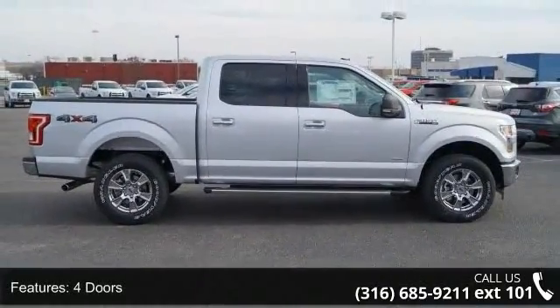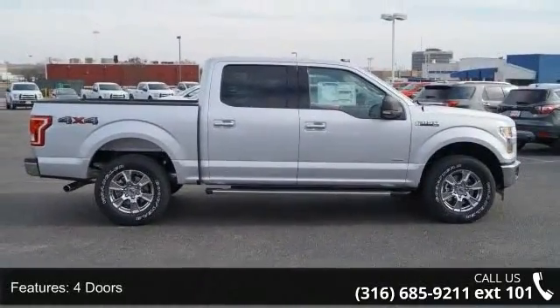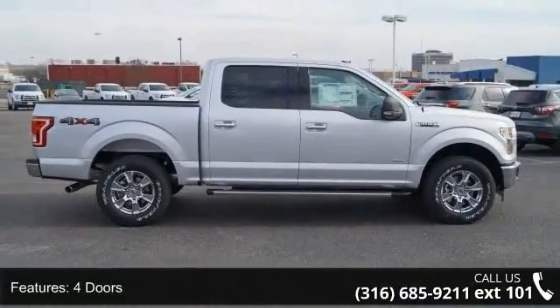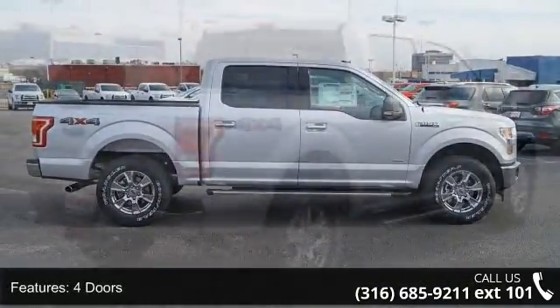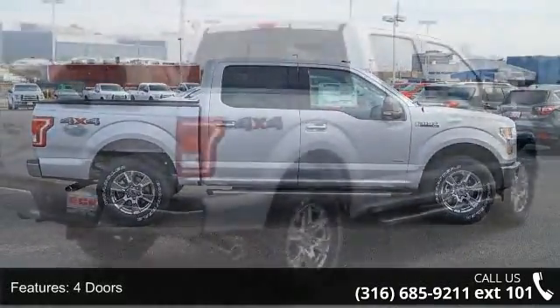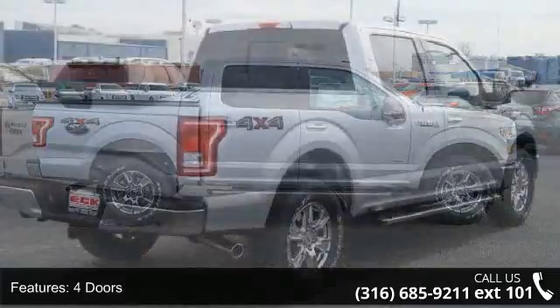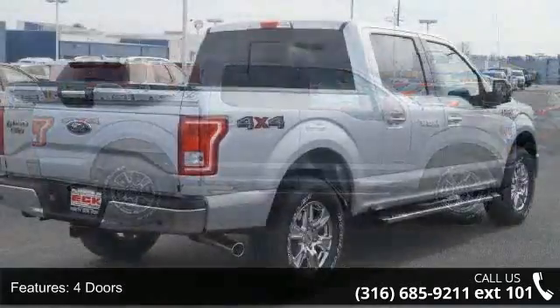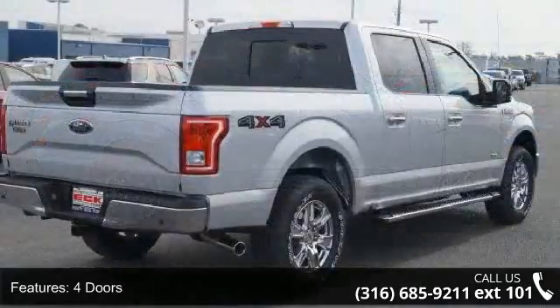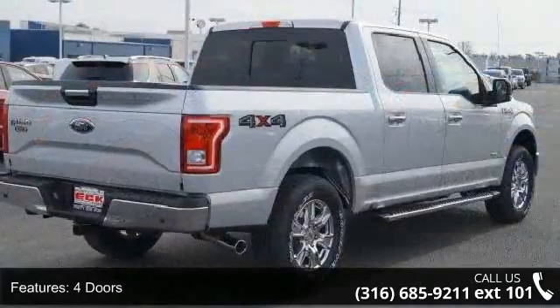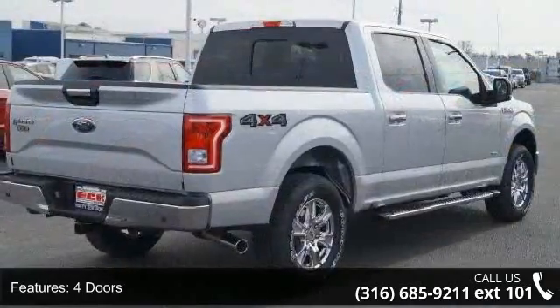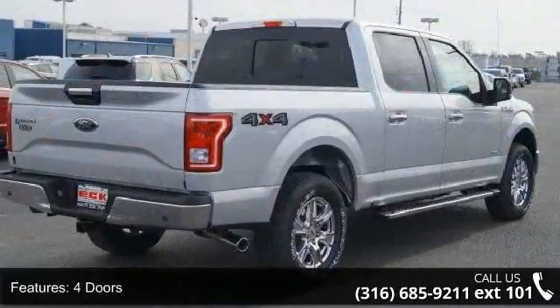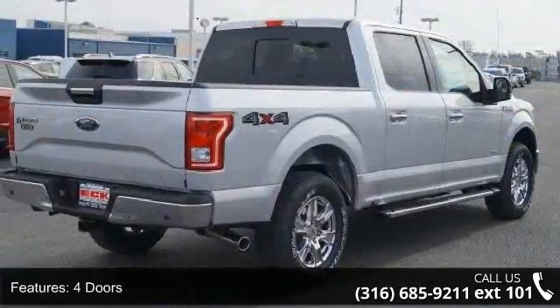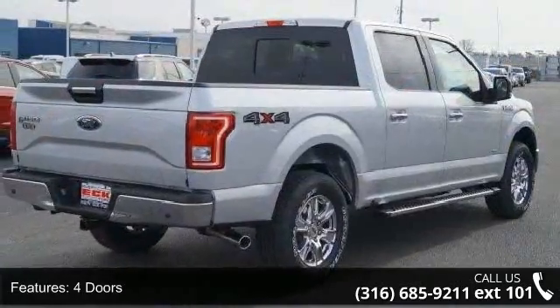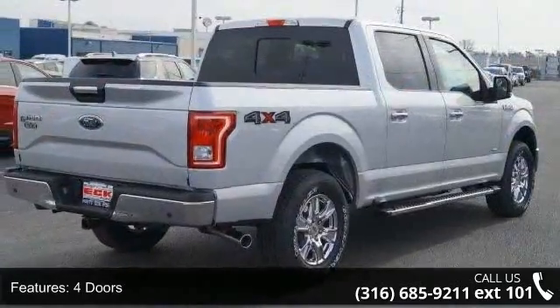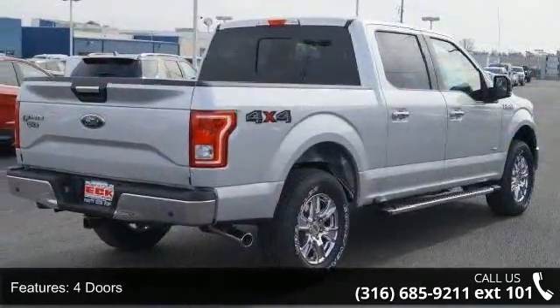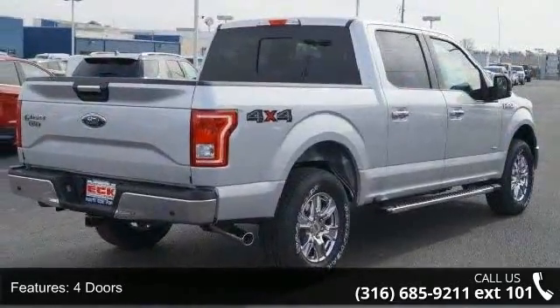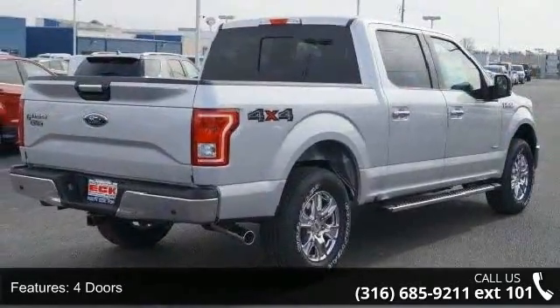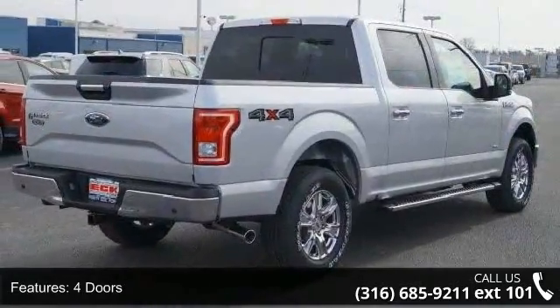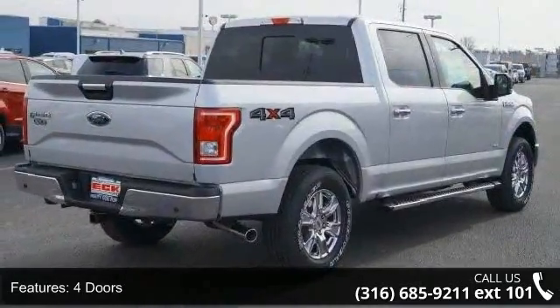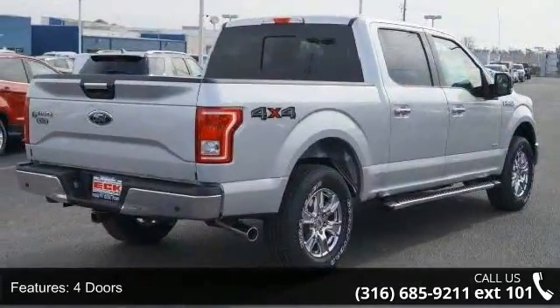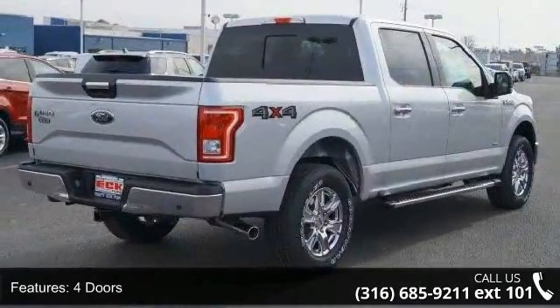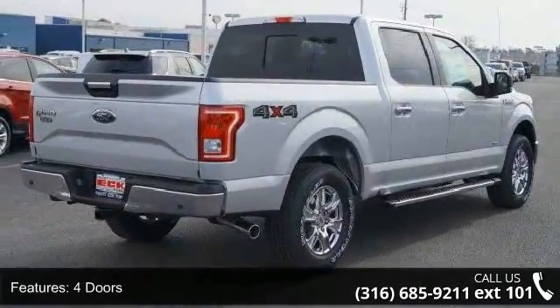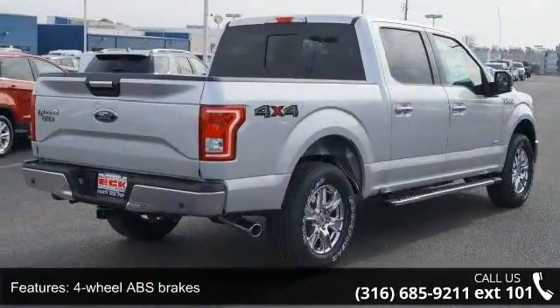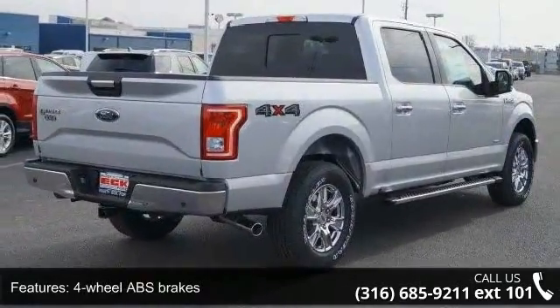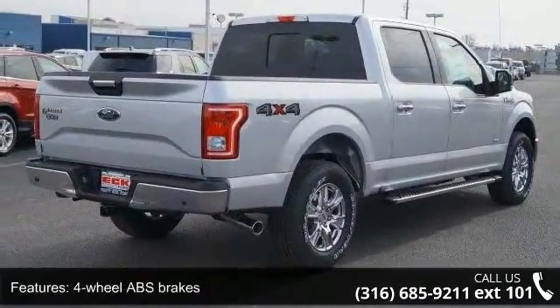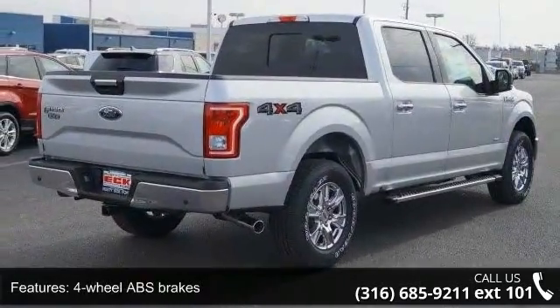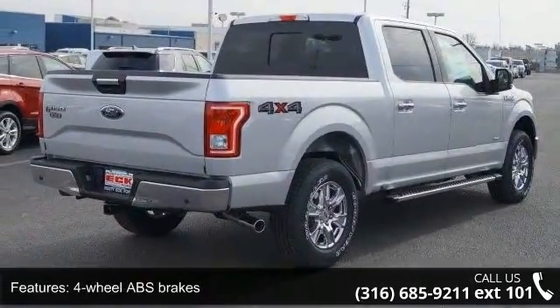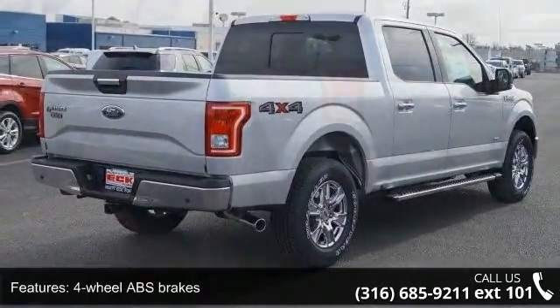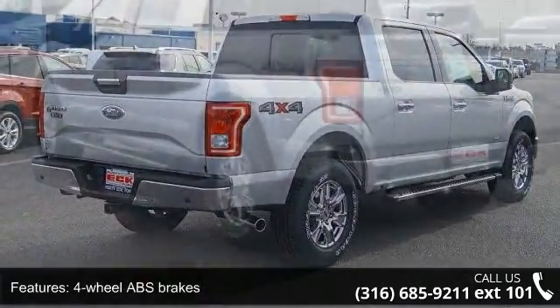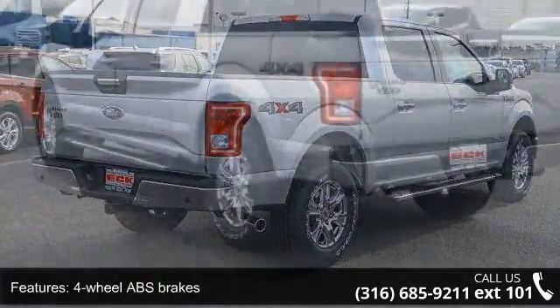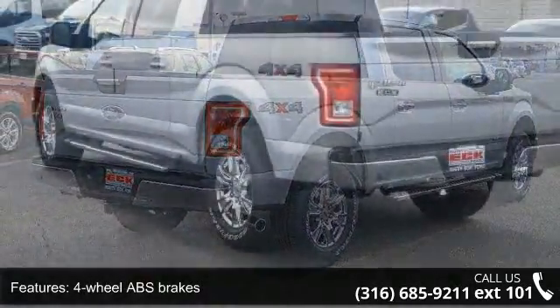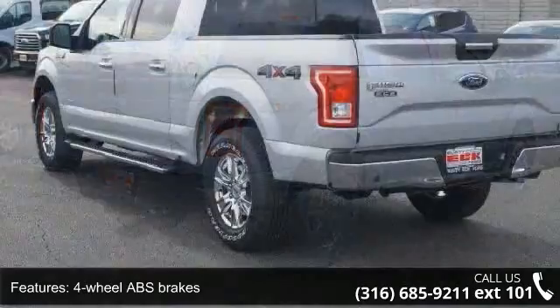4 doors, 4-wheel ABS brakes, automatic transmission, bed length 66.0 inches.